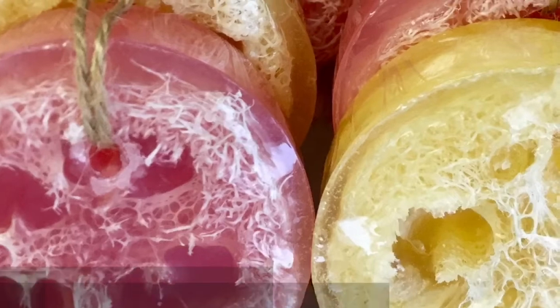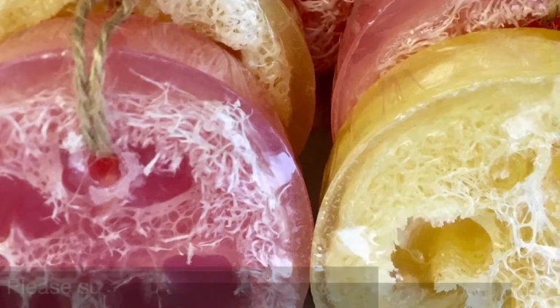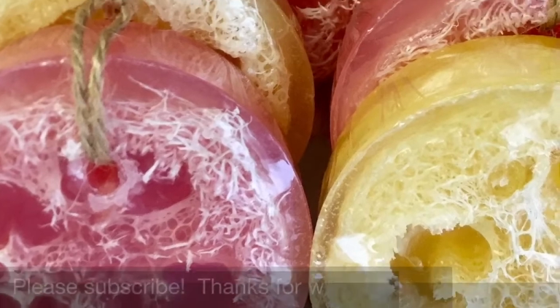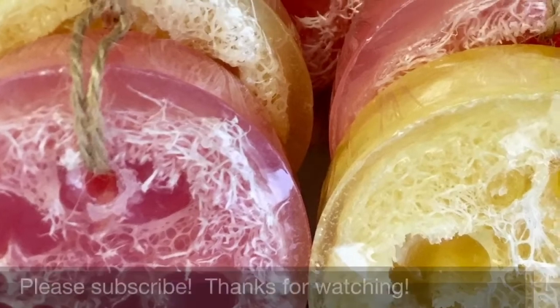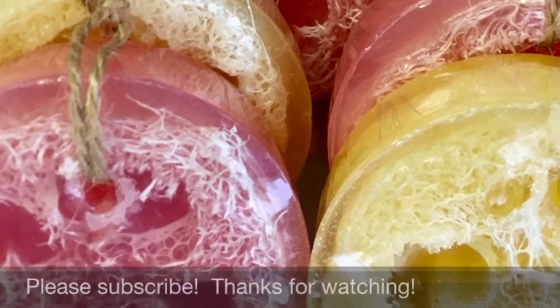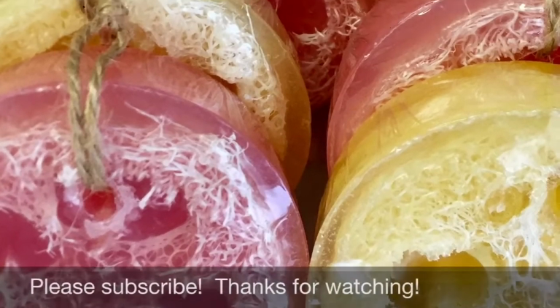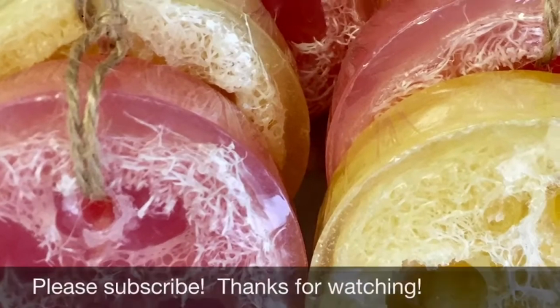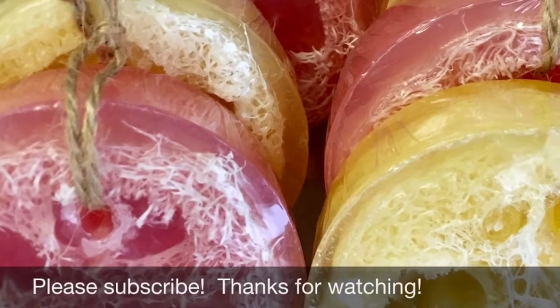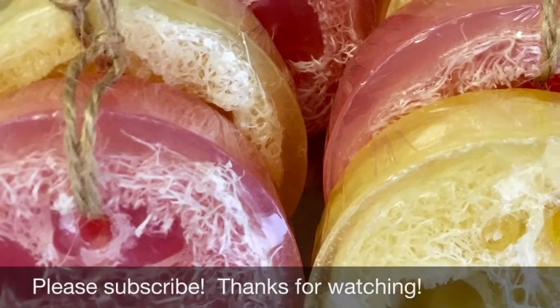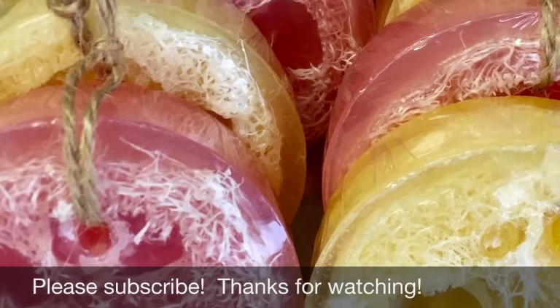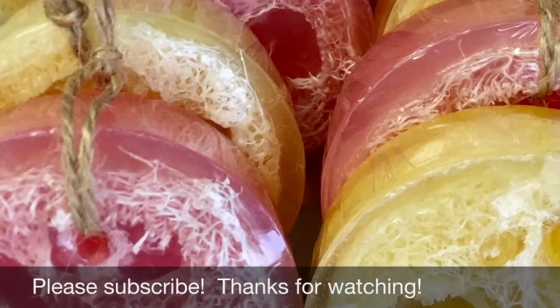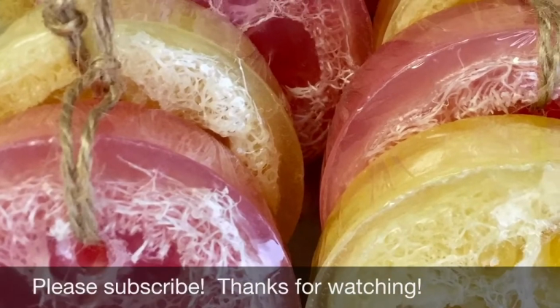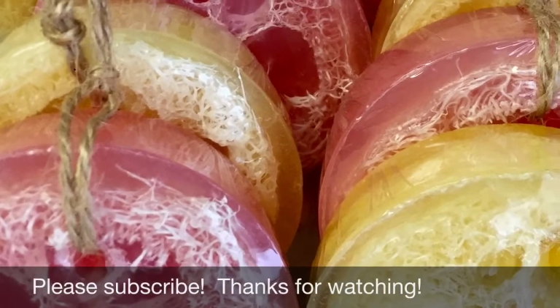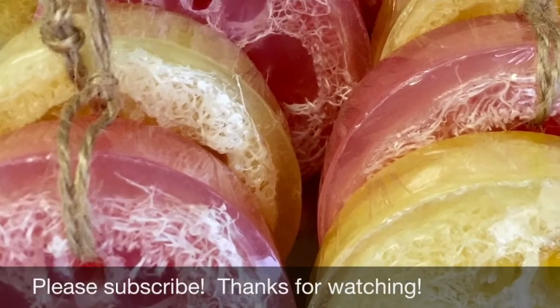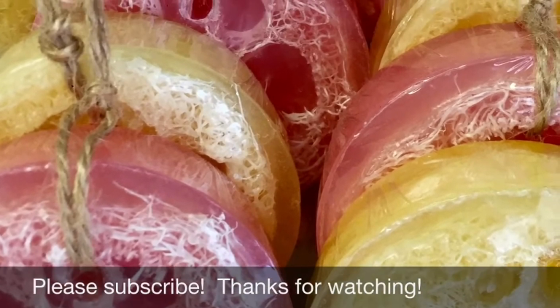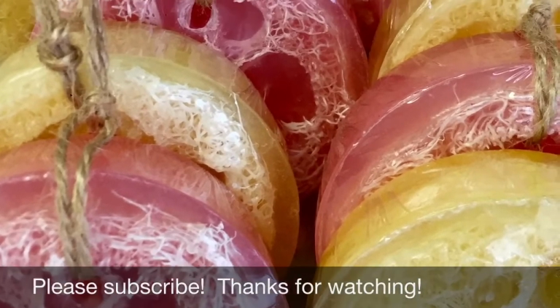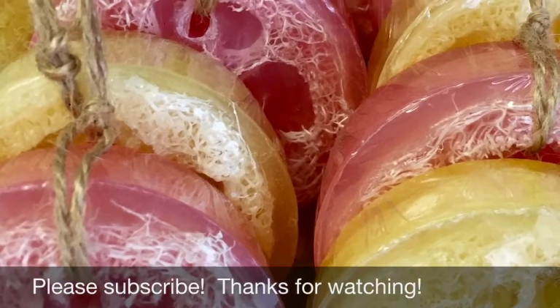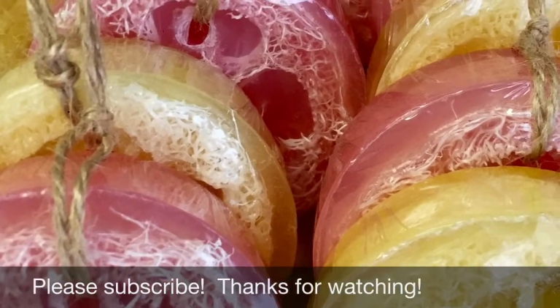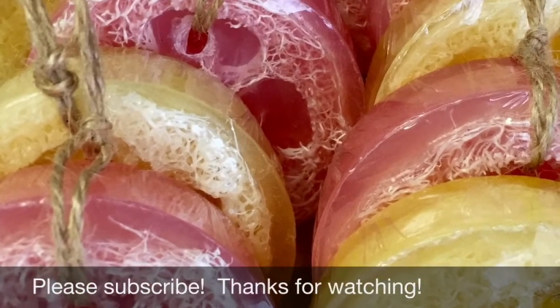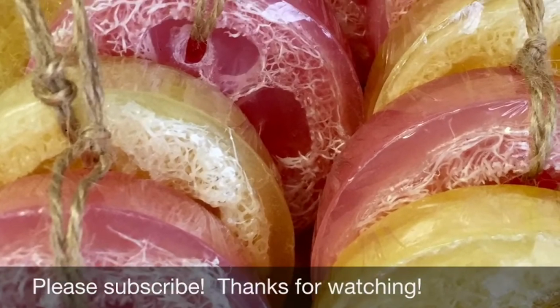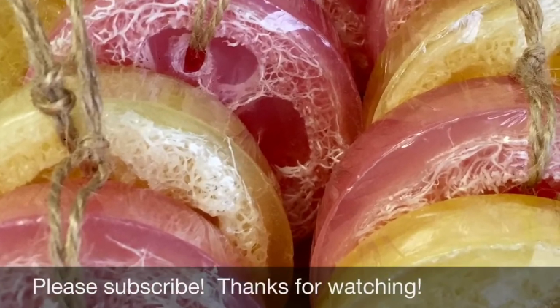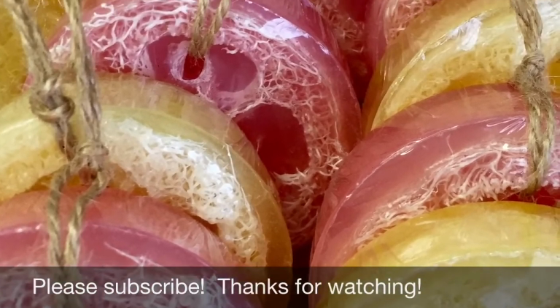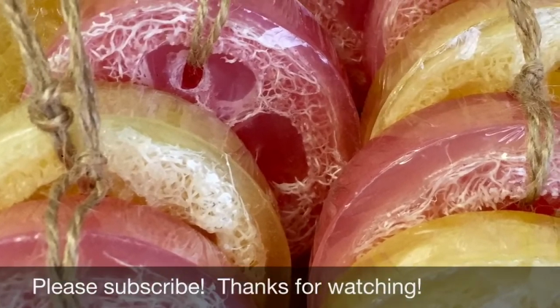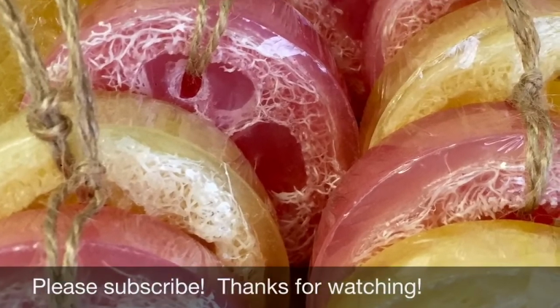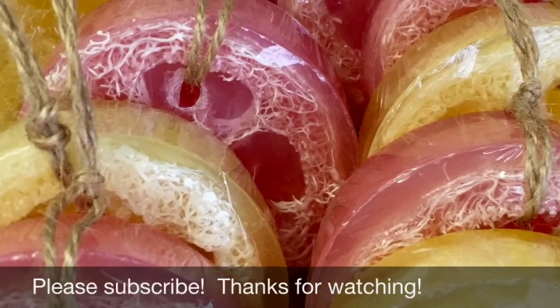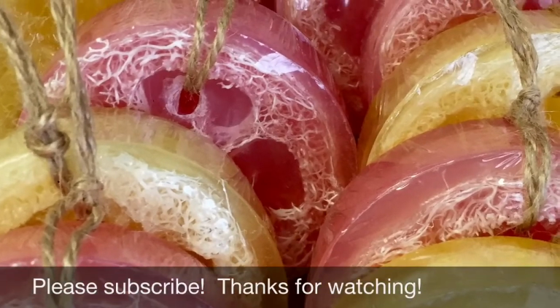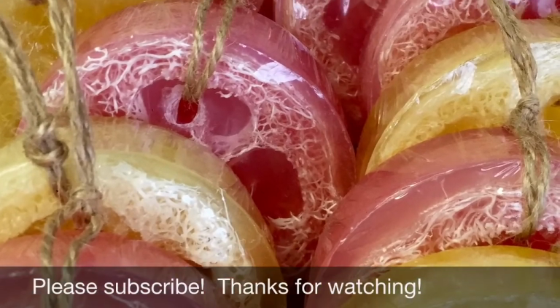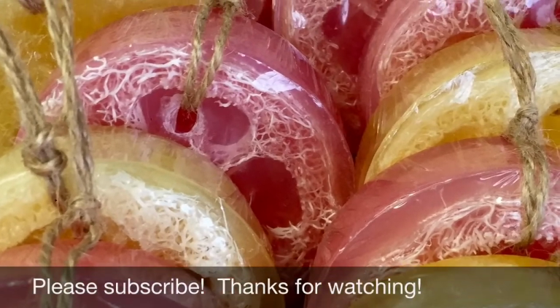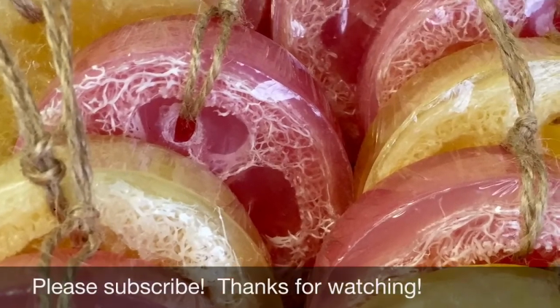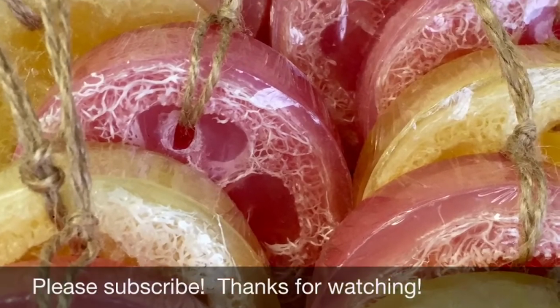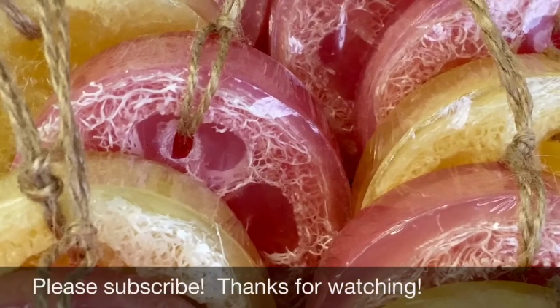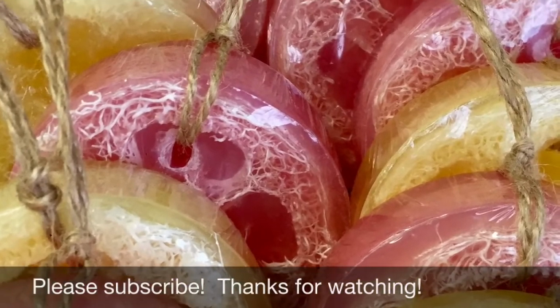And here's the finished product. Kindly subscribe to my channel. Enjoy watching!